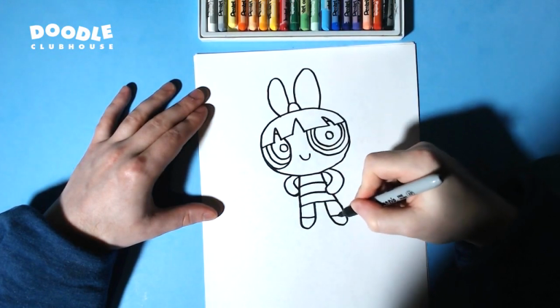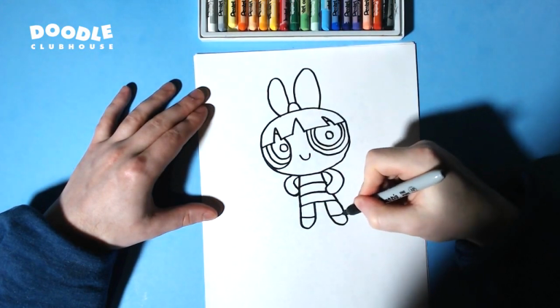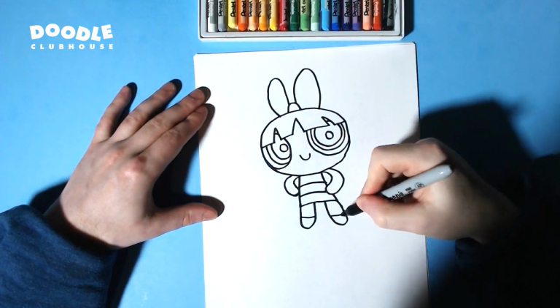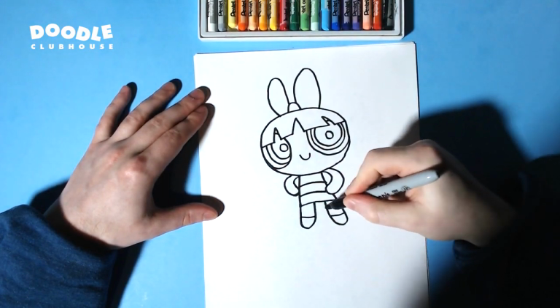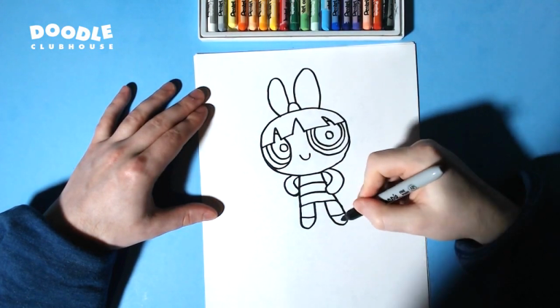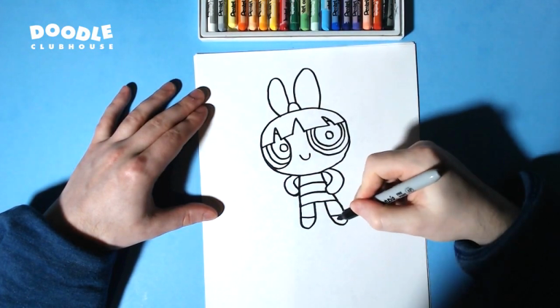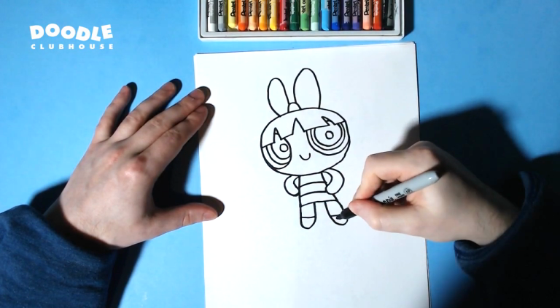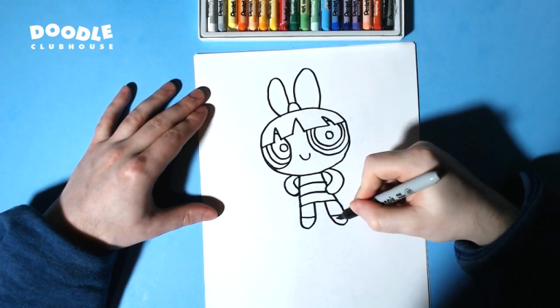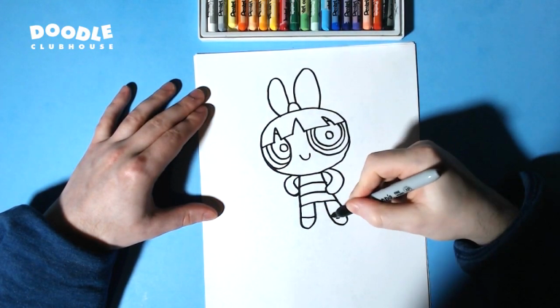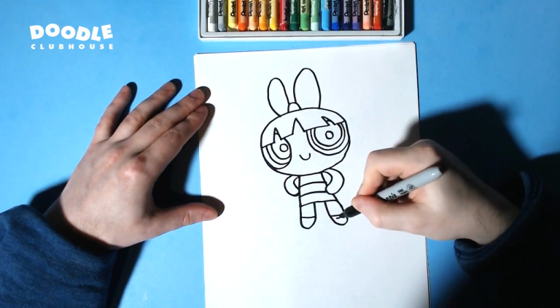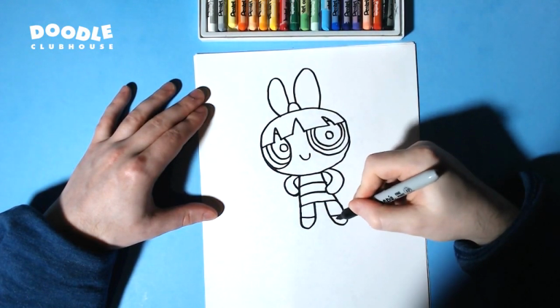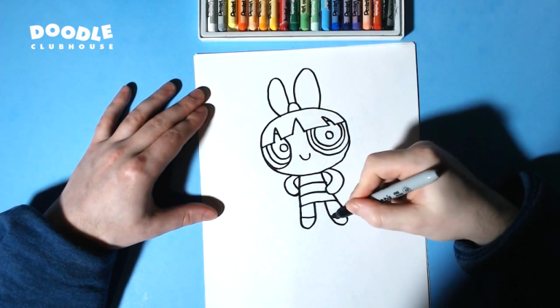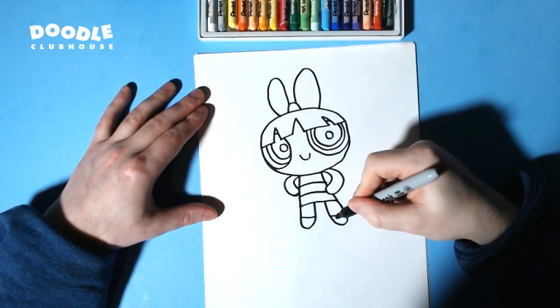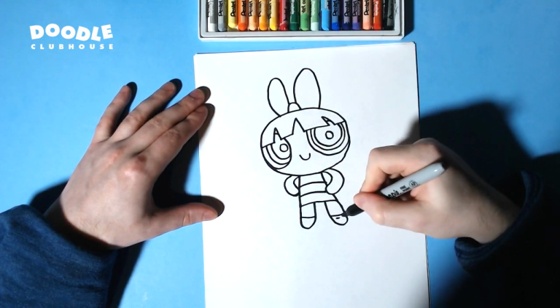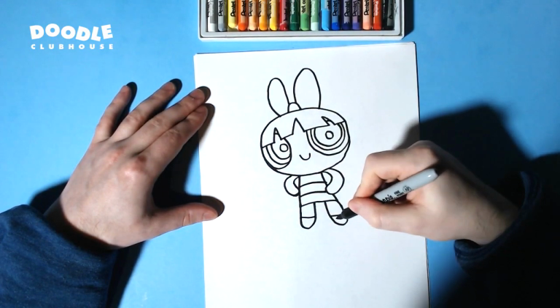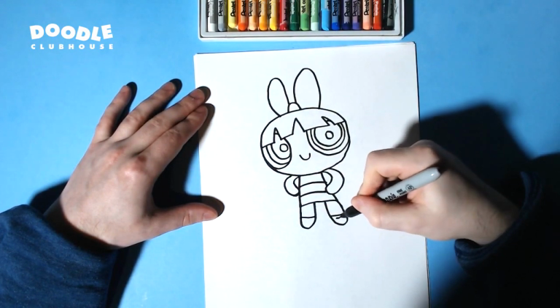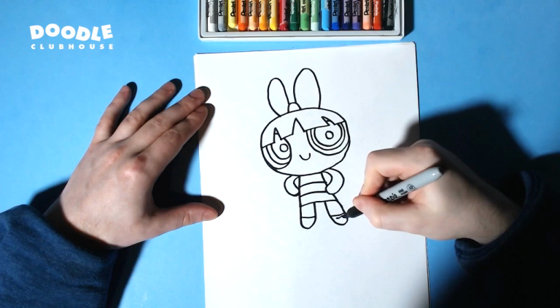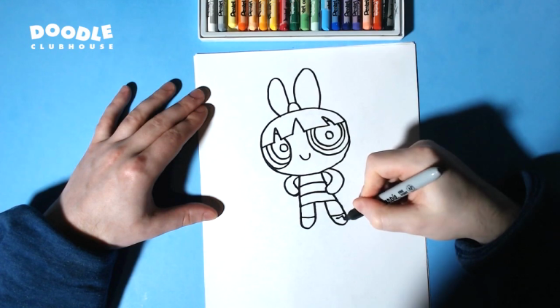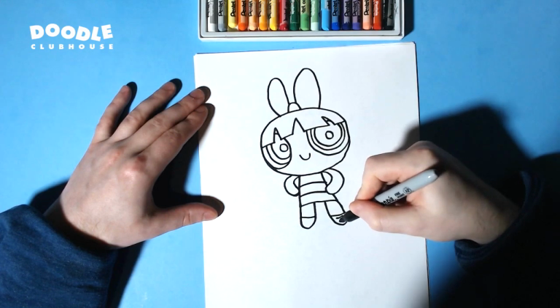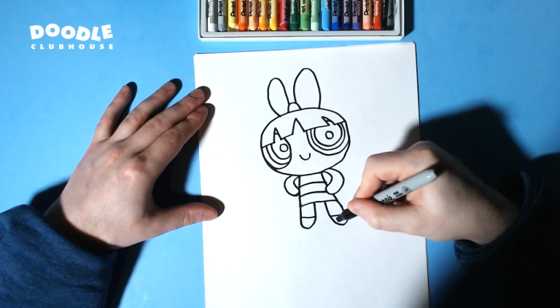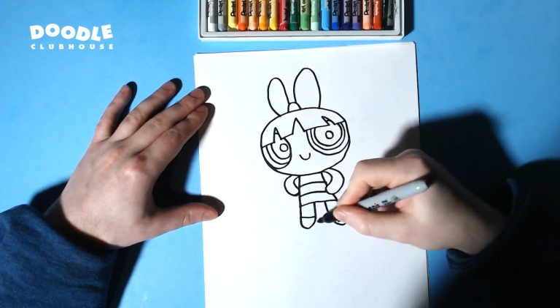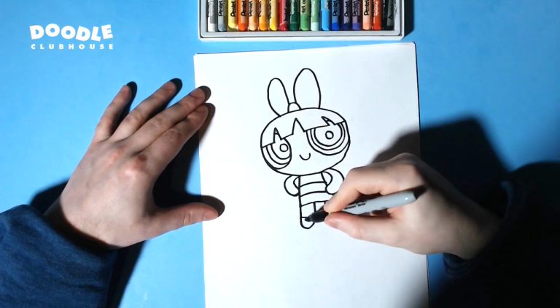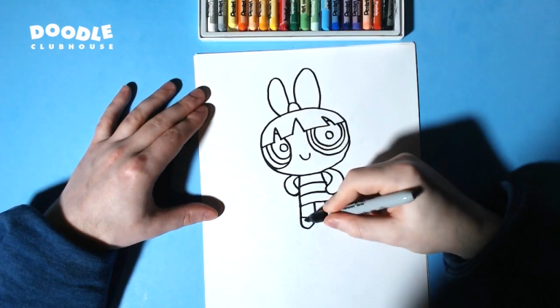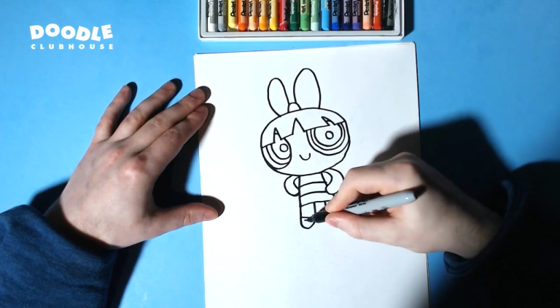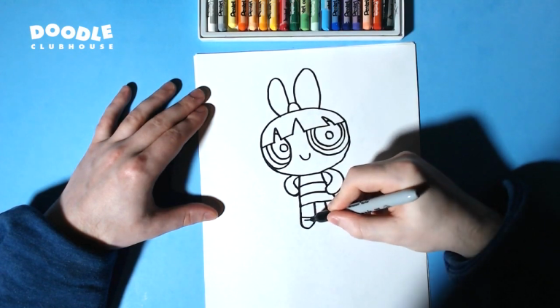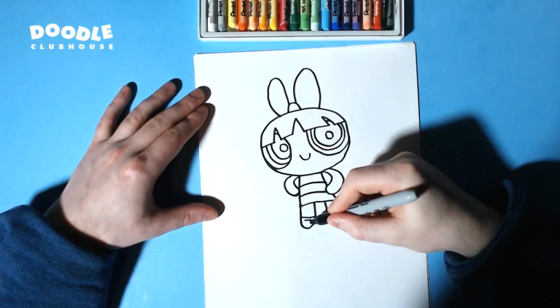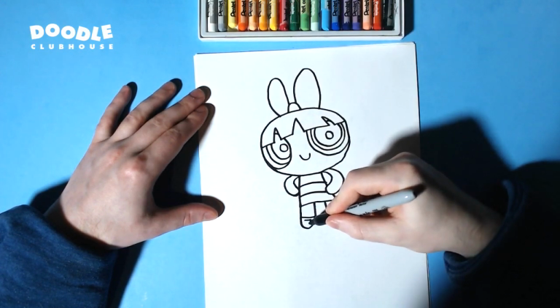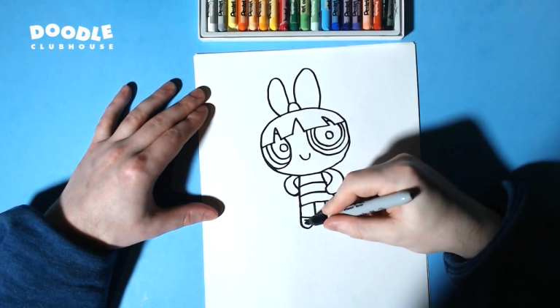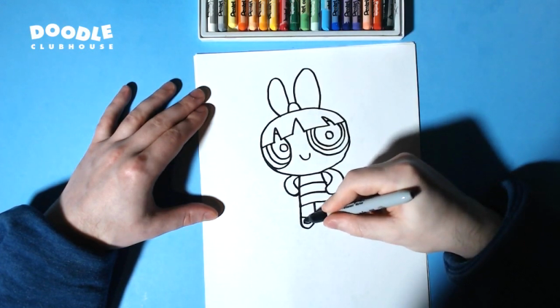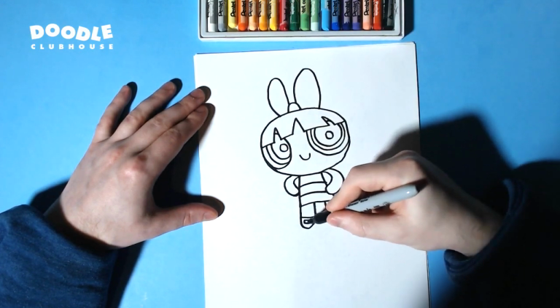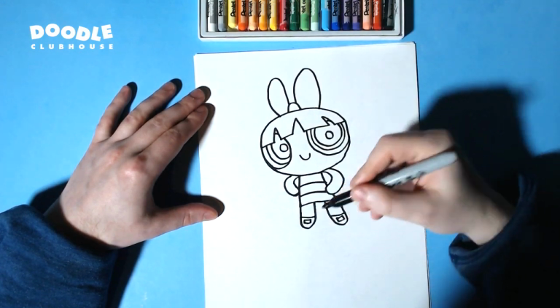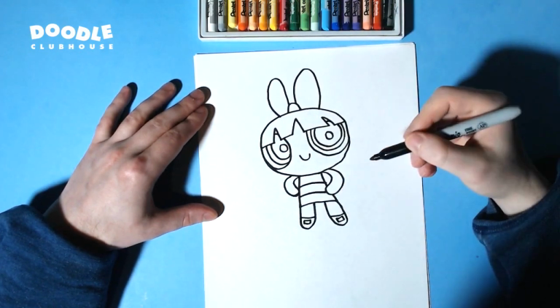We've got these round legs with the curved line right here, and almost like a little square right there for the feet.